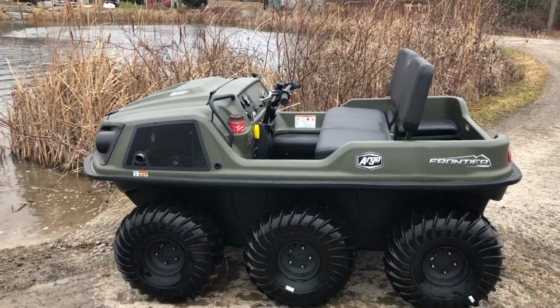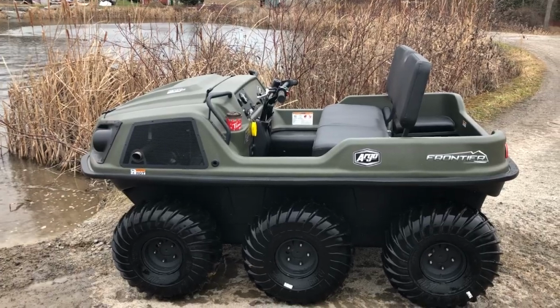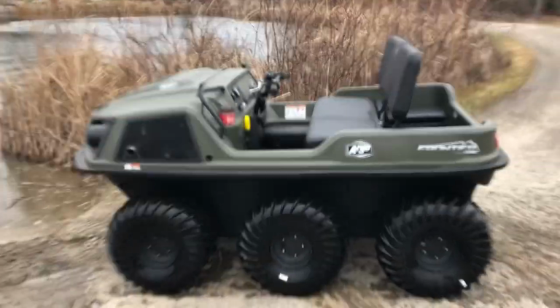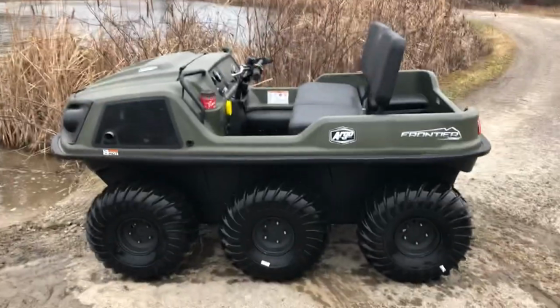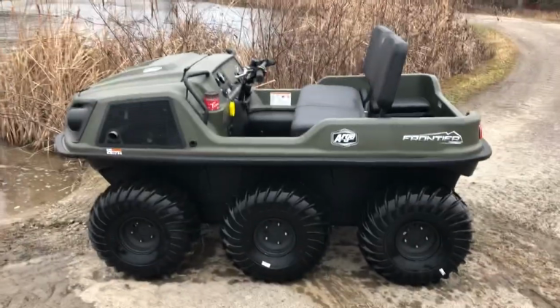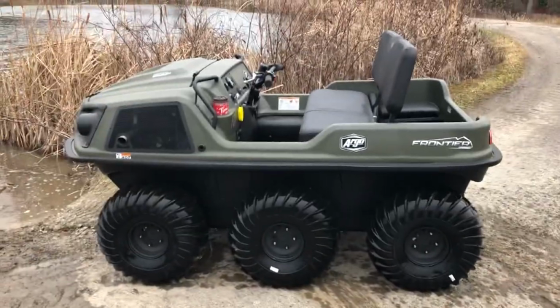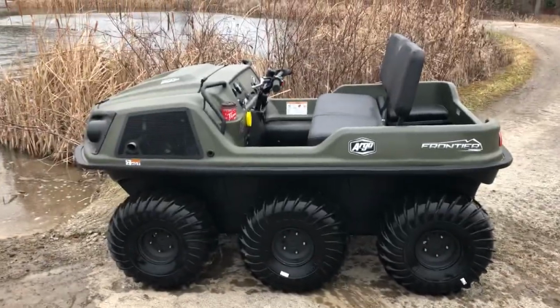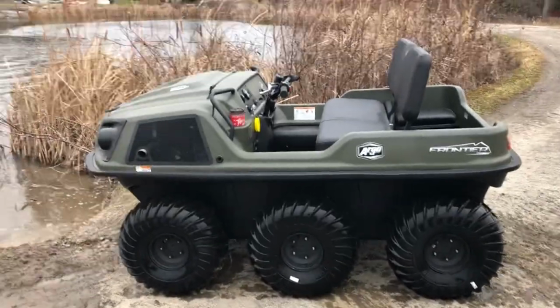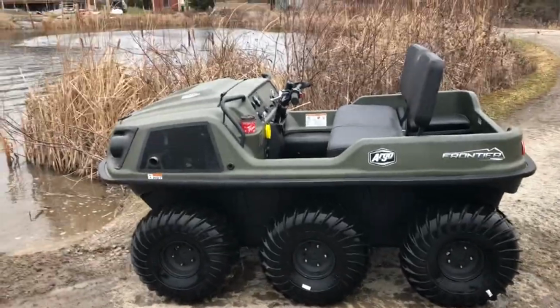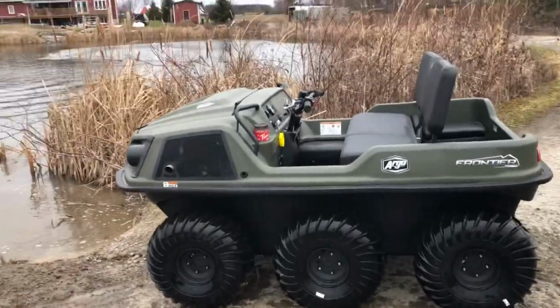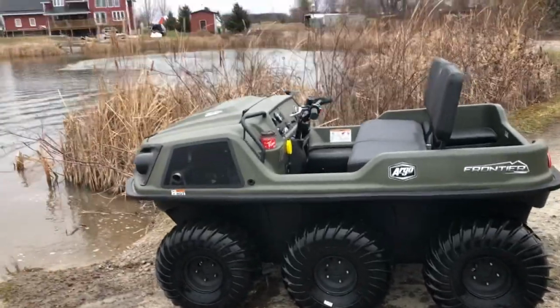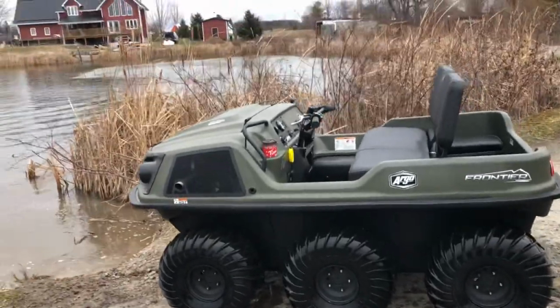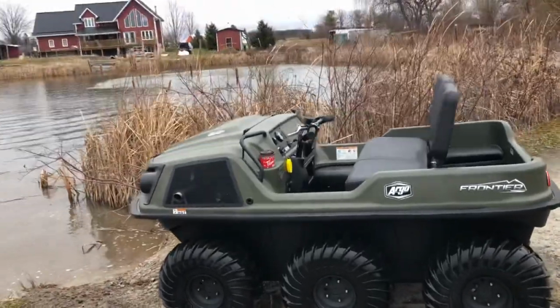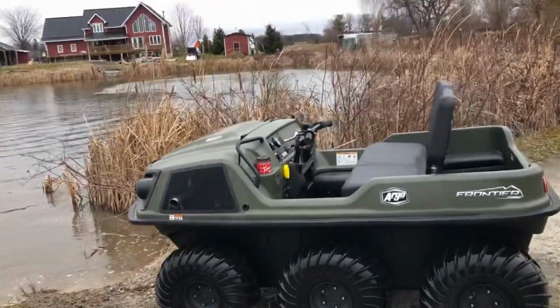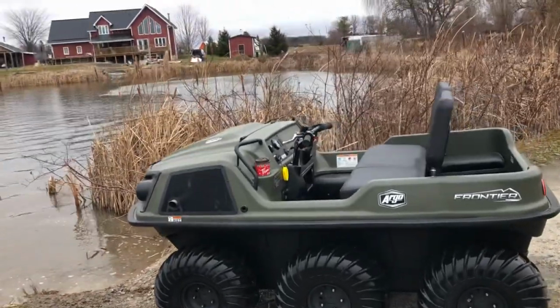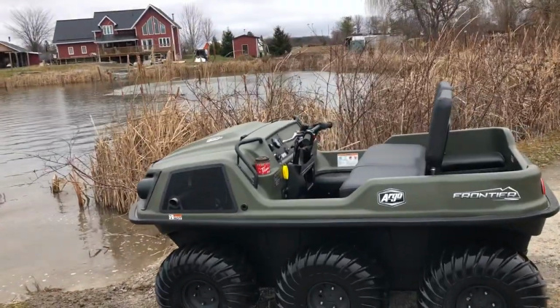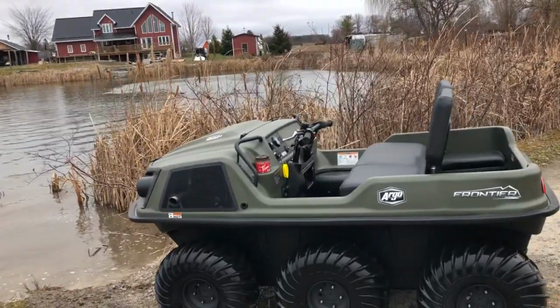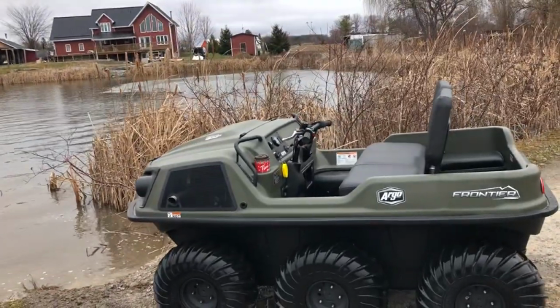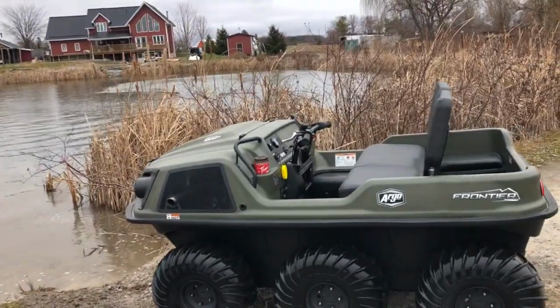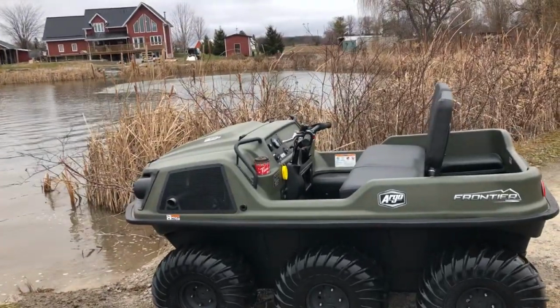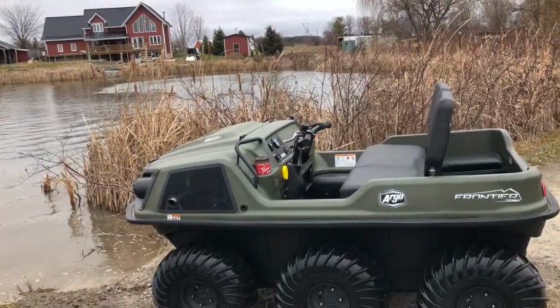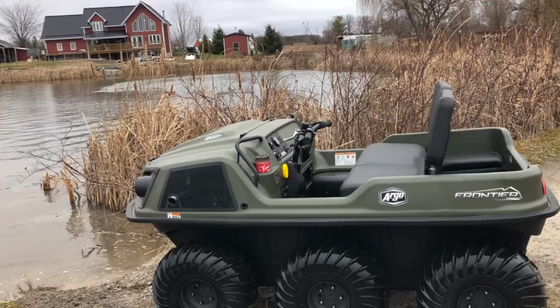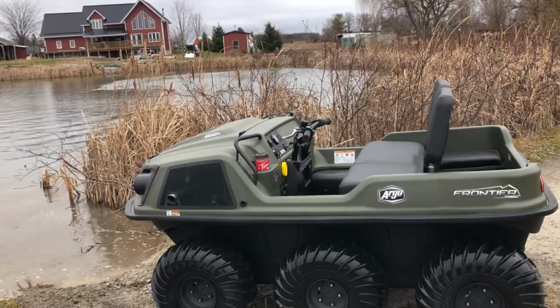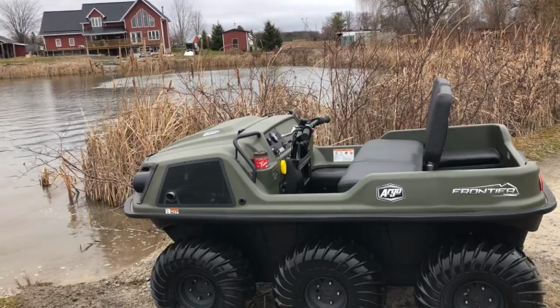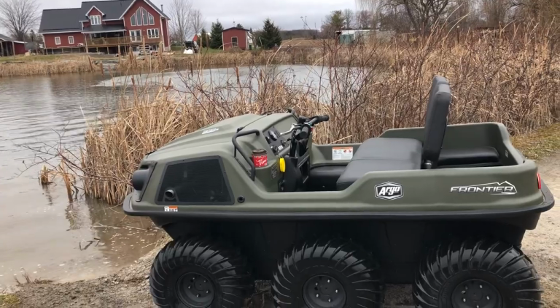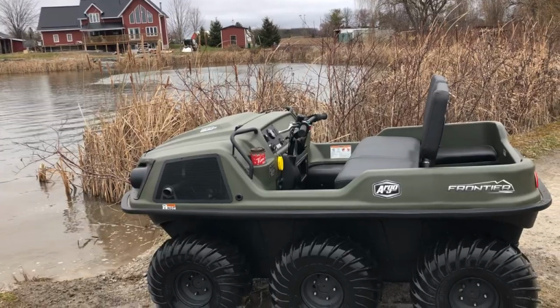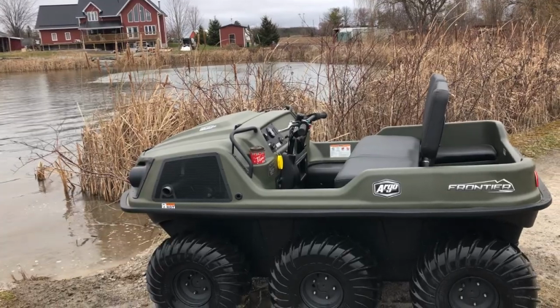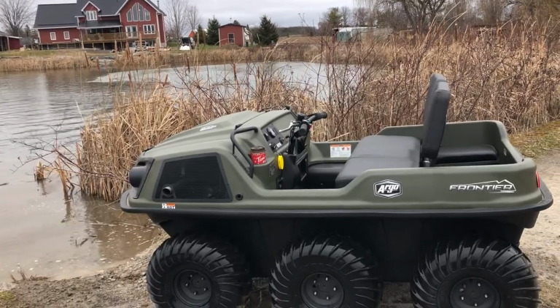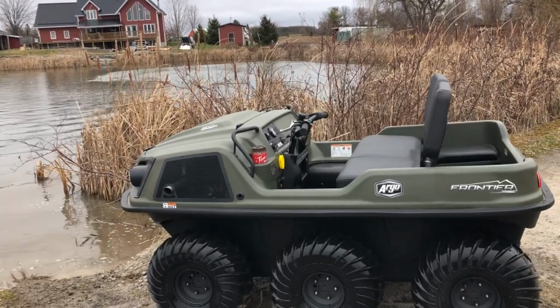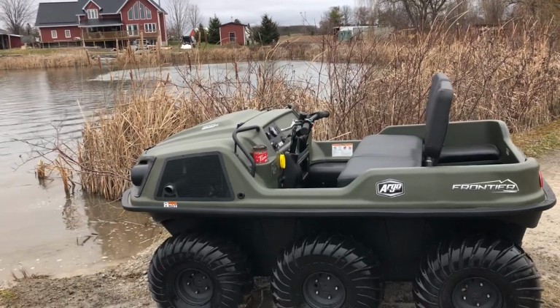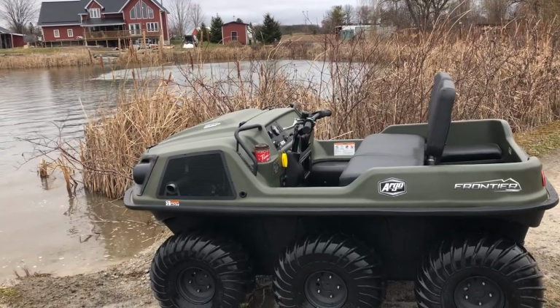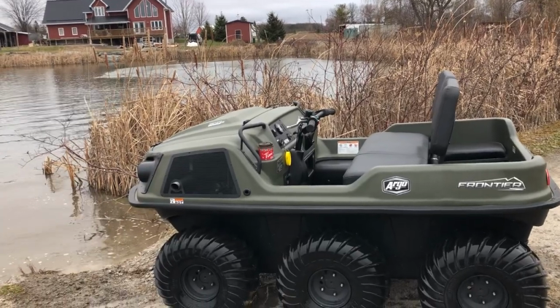Hey guys, Colin here from Sills Argo. Just thought we'd do a little water test with the new 2020 Frontier 600.